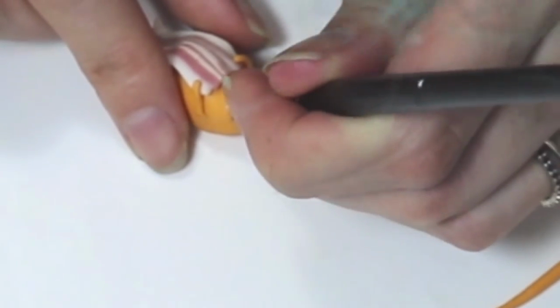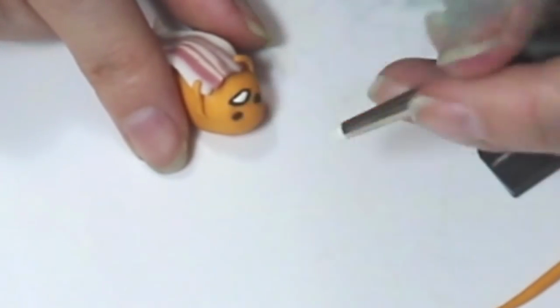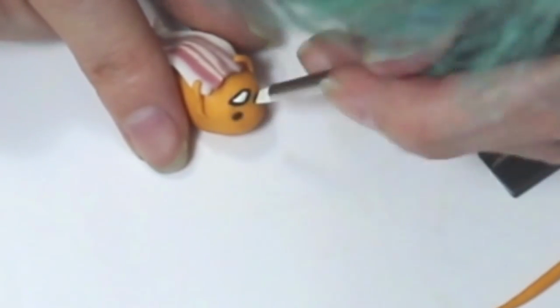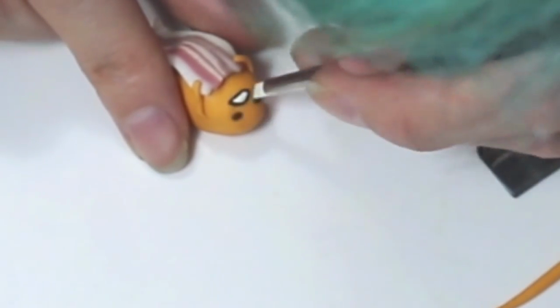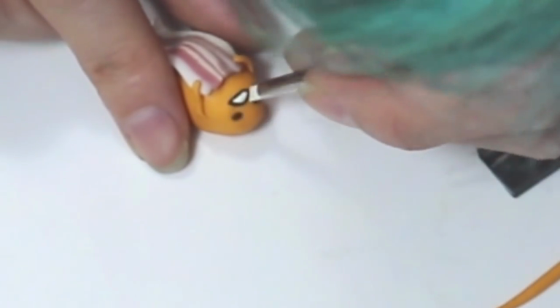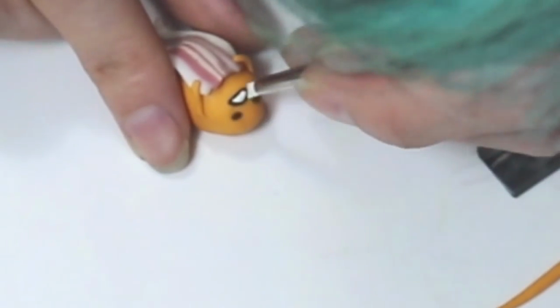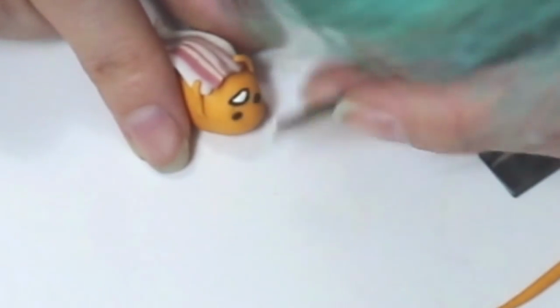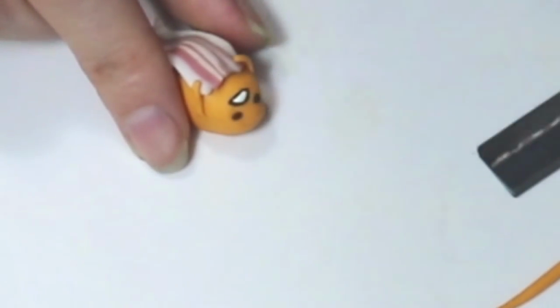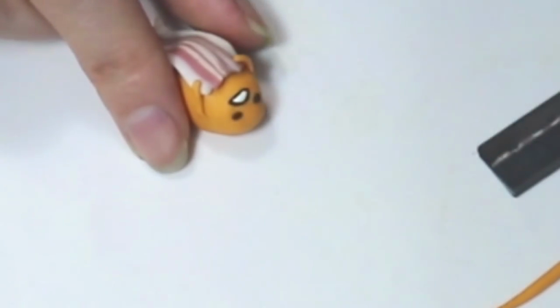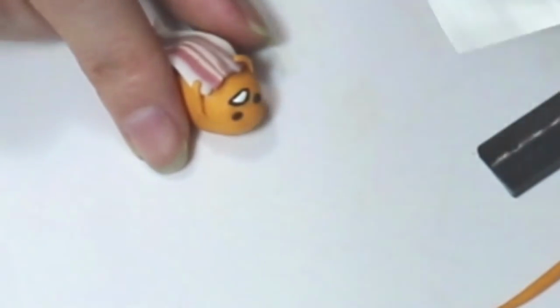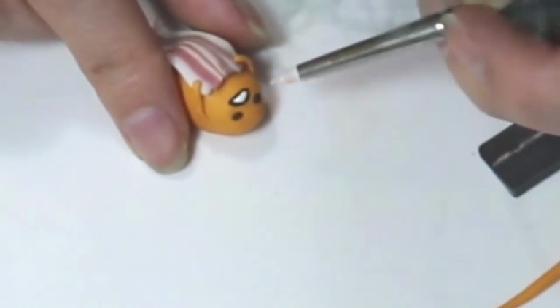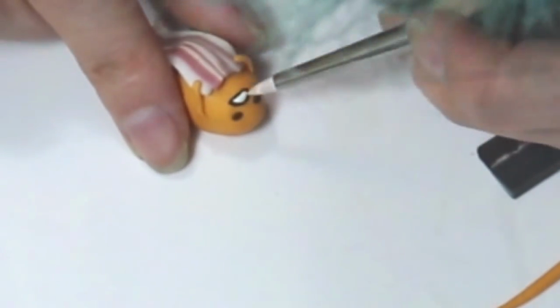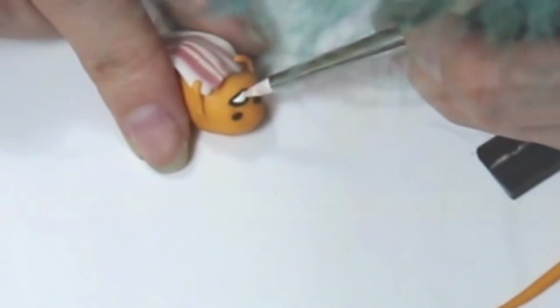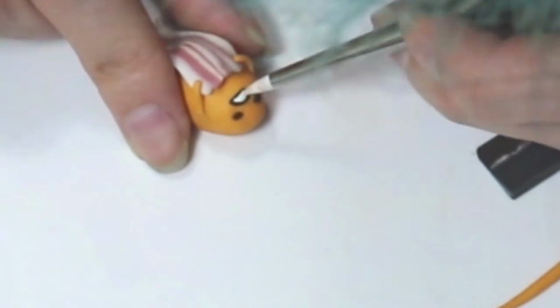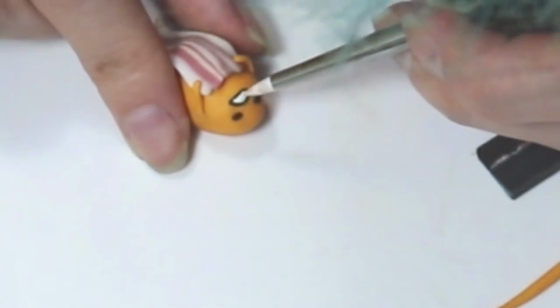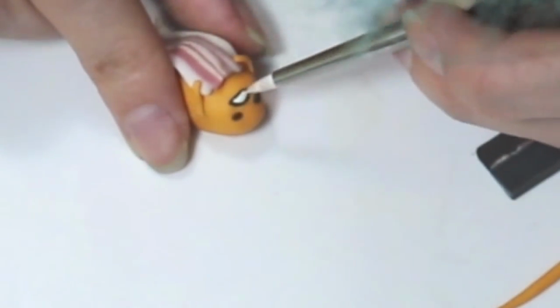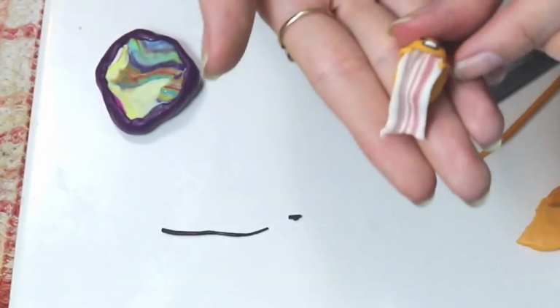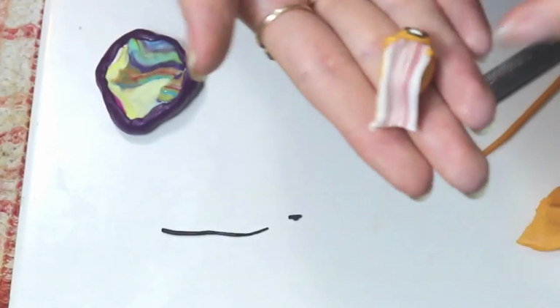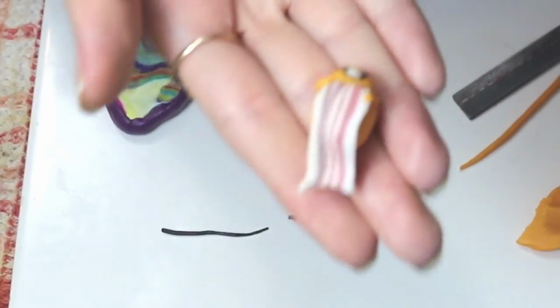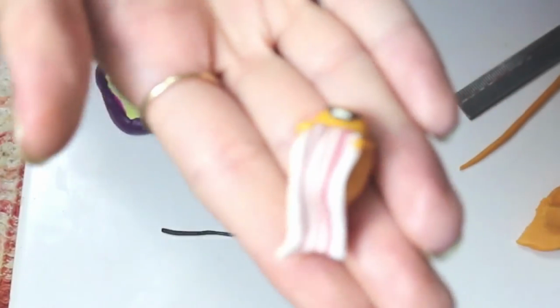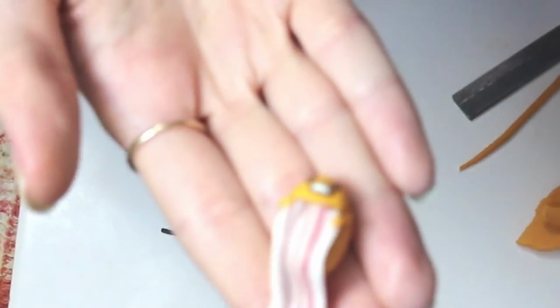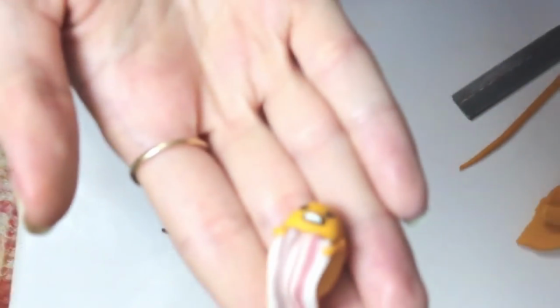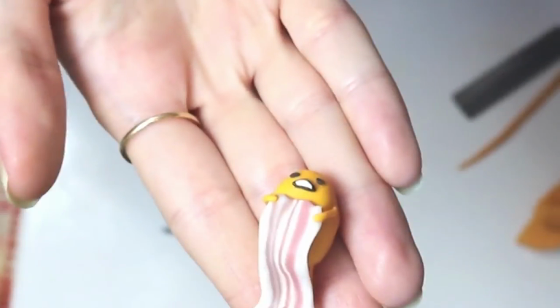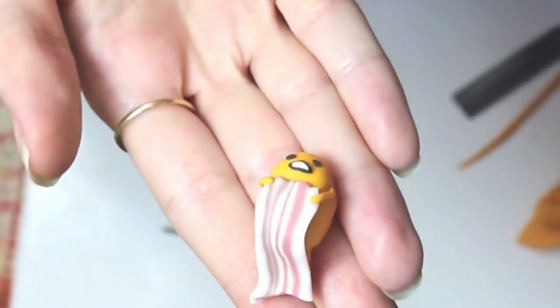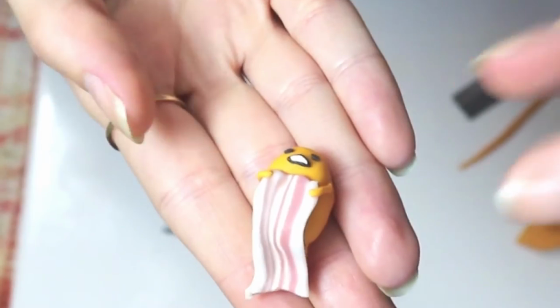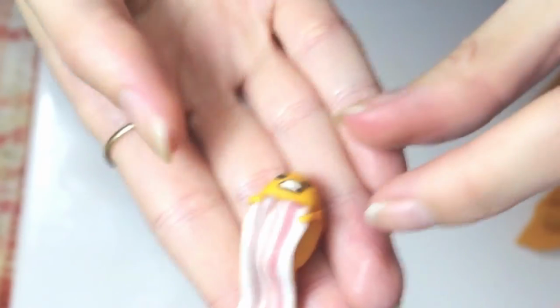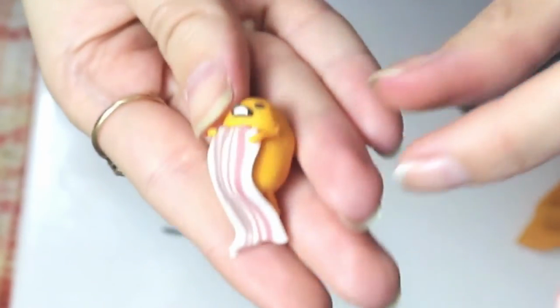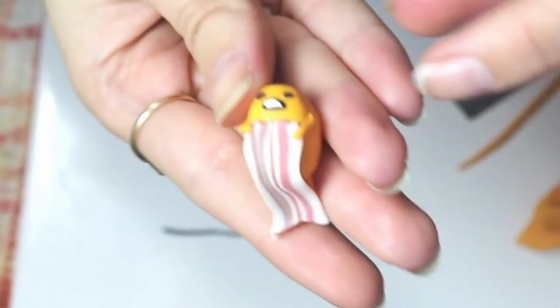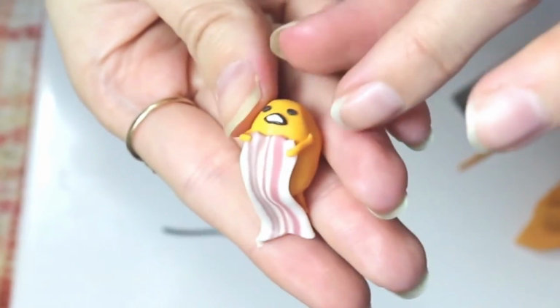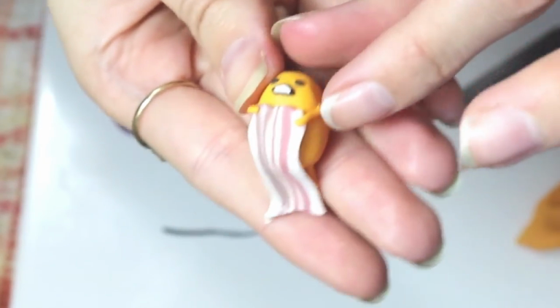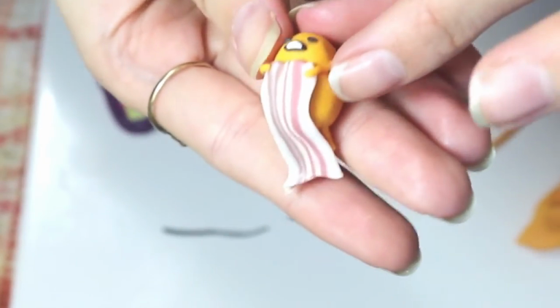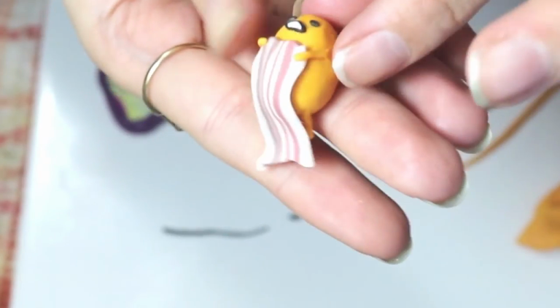So after that step you can bake him. And that's what he looks like before he's baked.